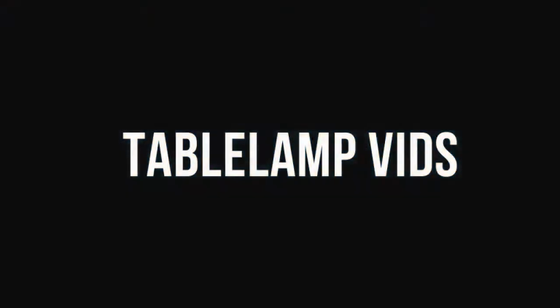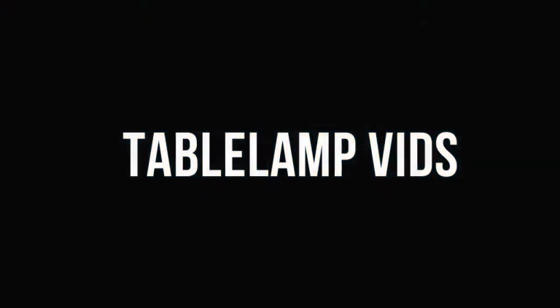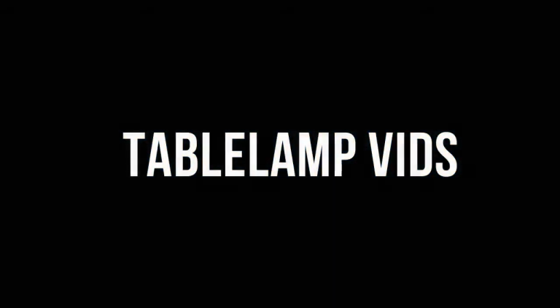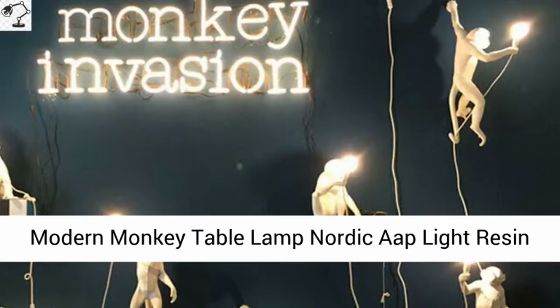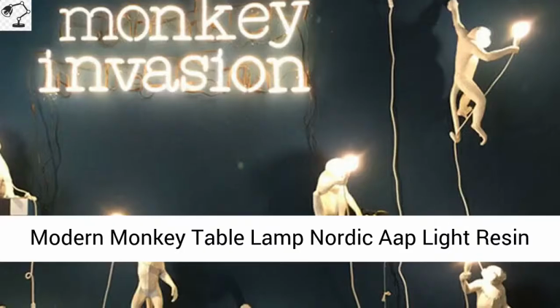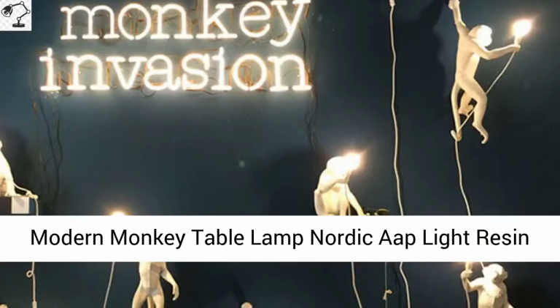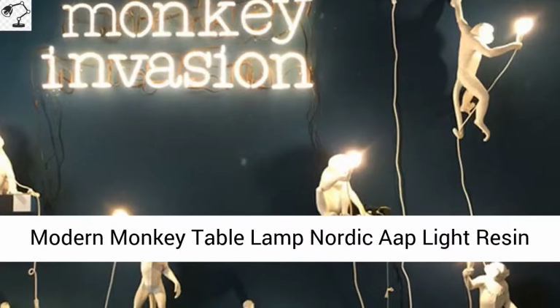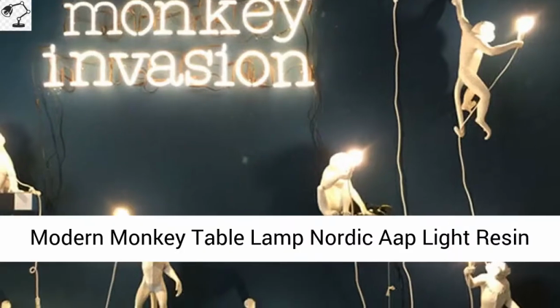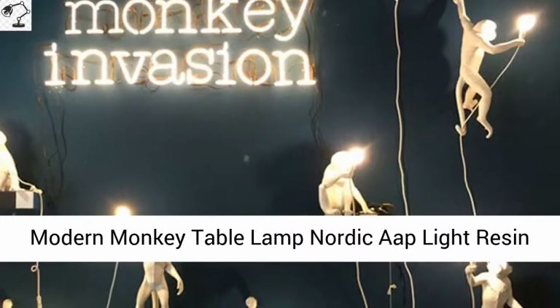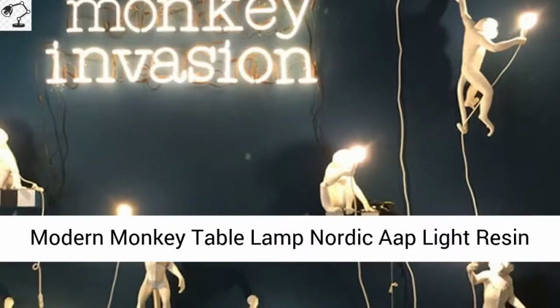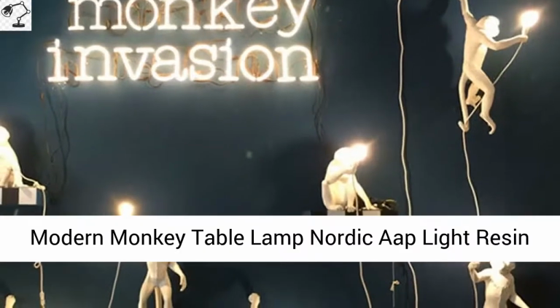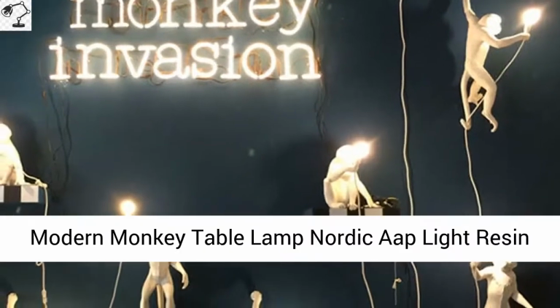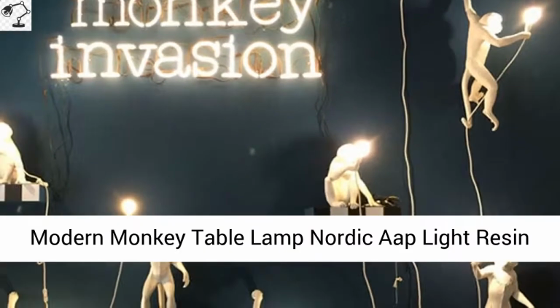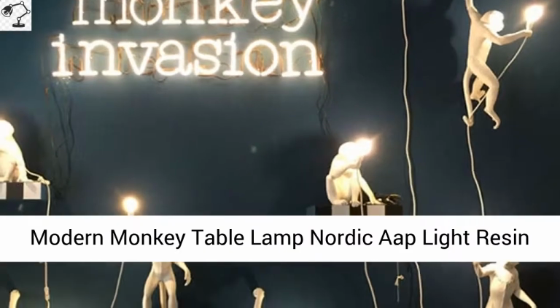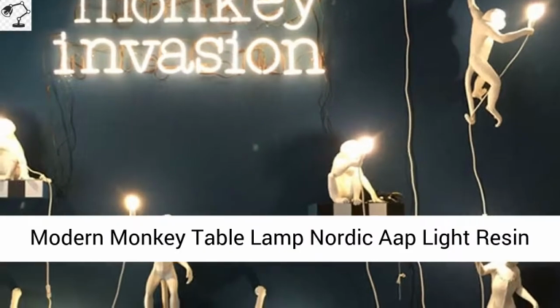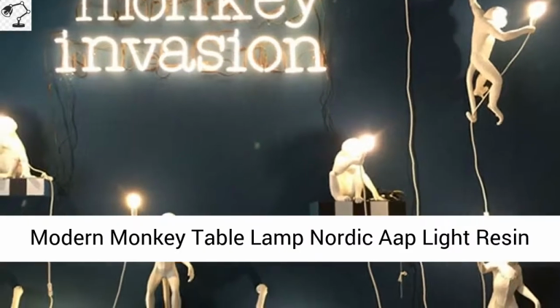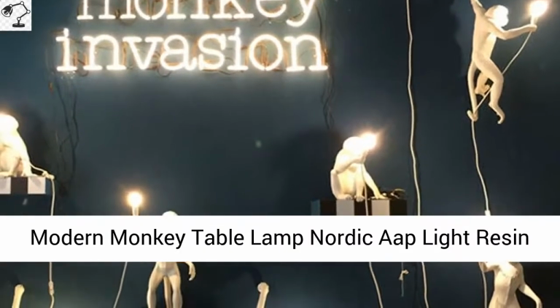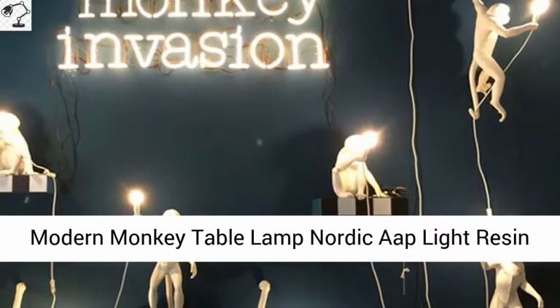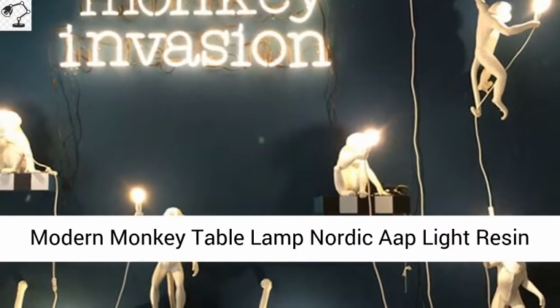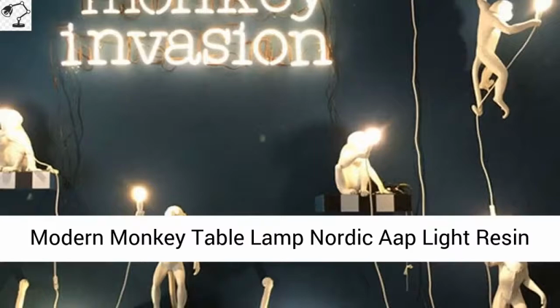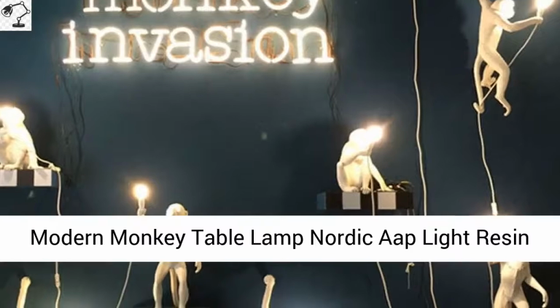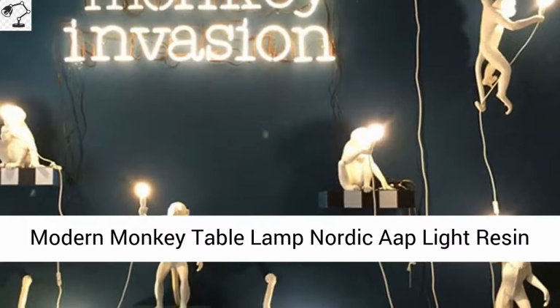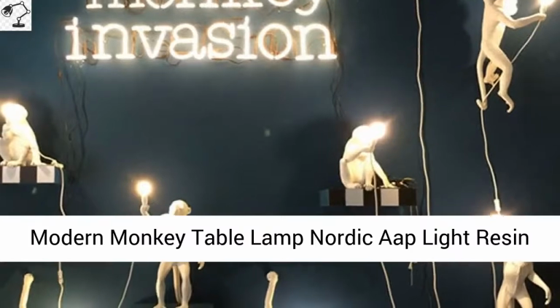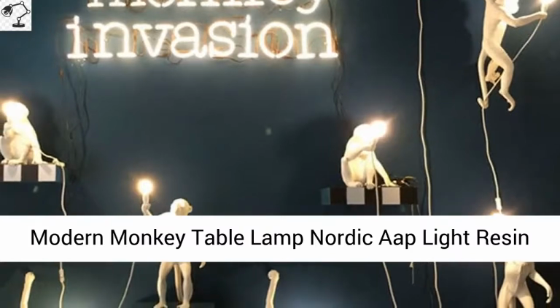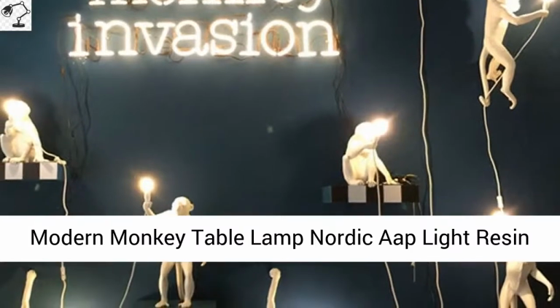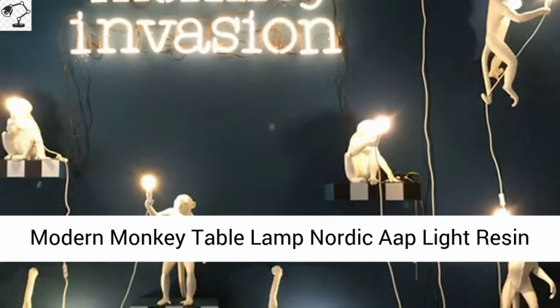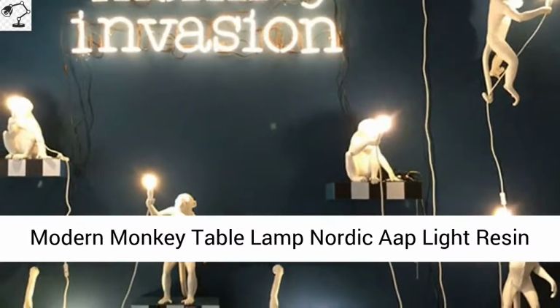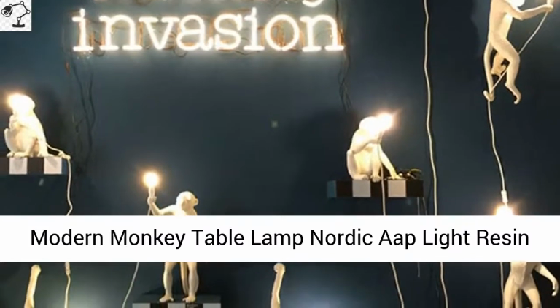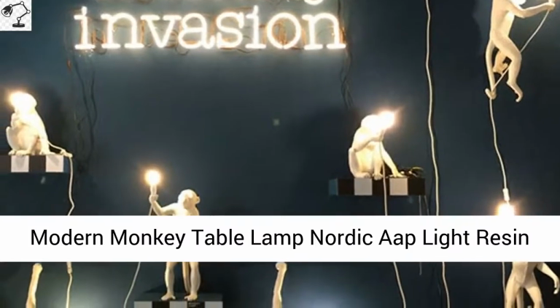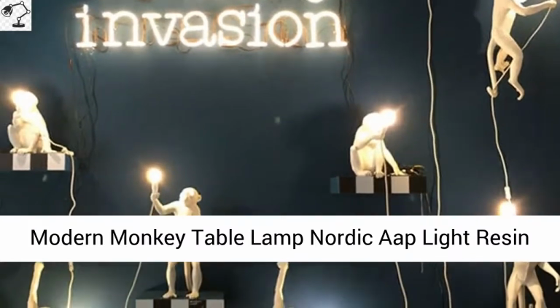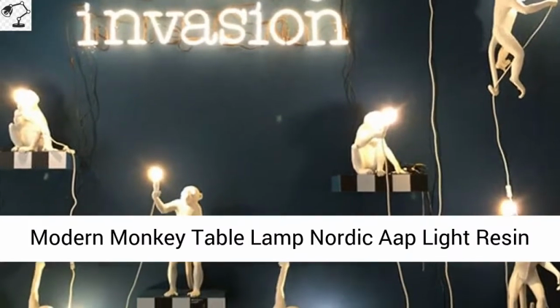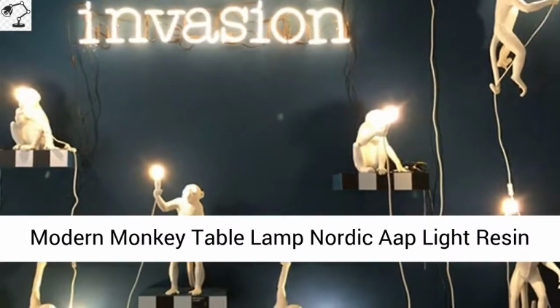Modern Monkey Table Lamp, Nordic Oplight, Resin Simian Hanging Rope Wall Lights.